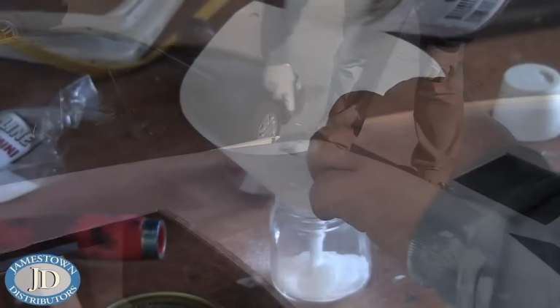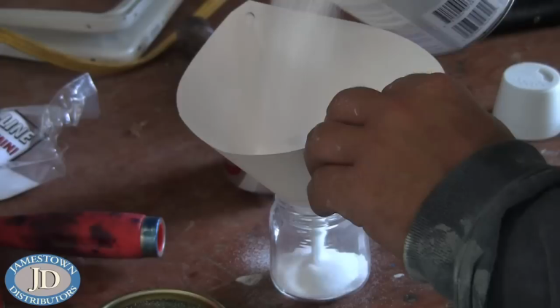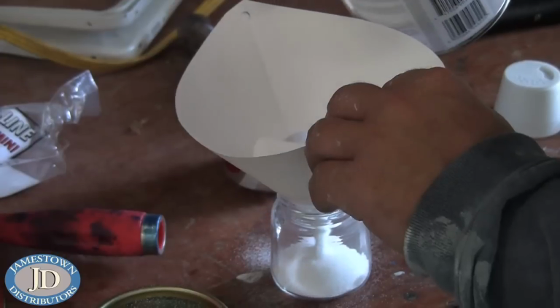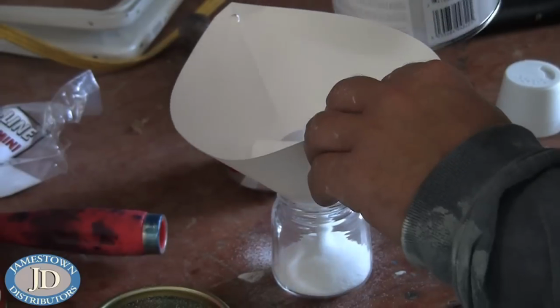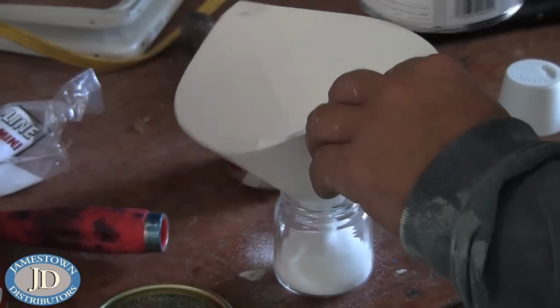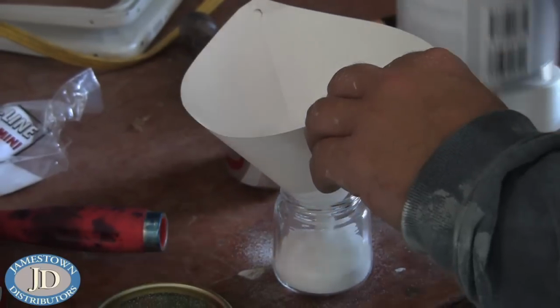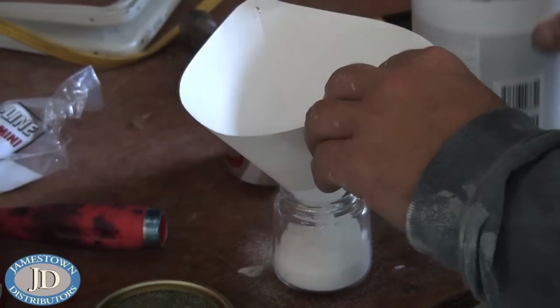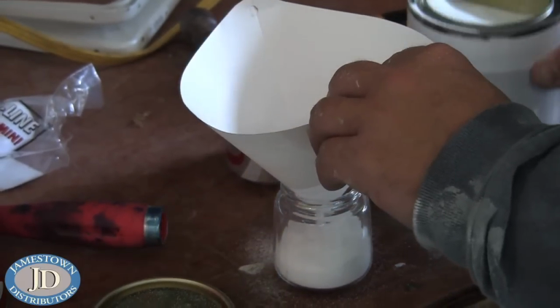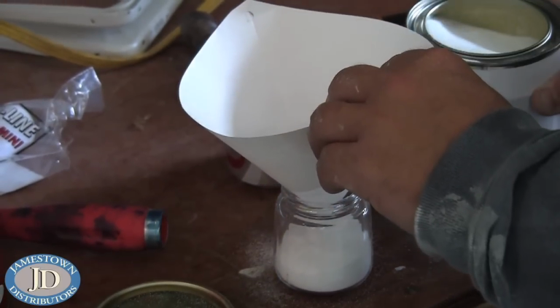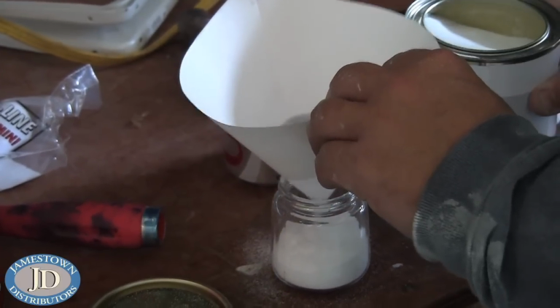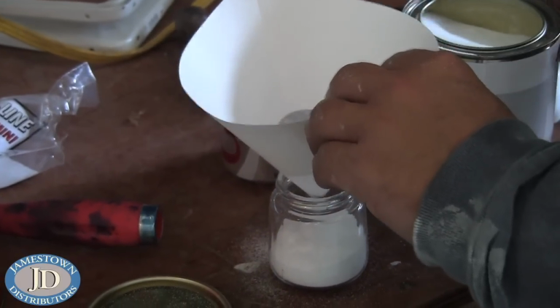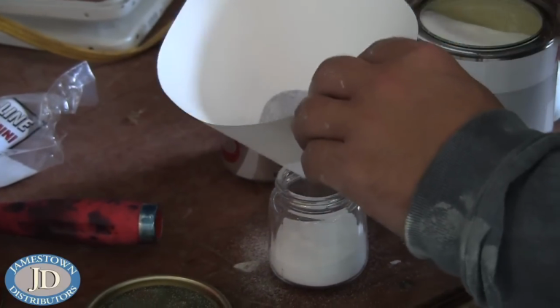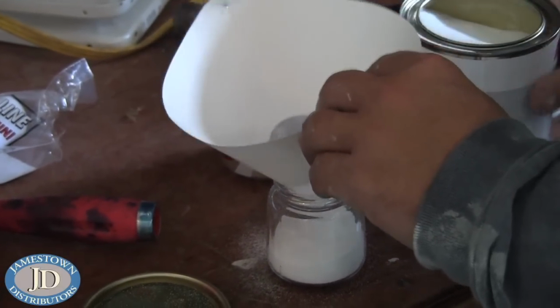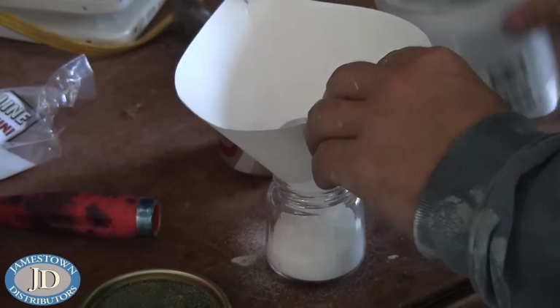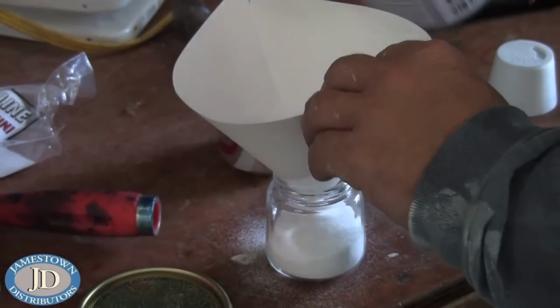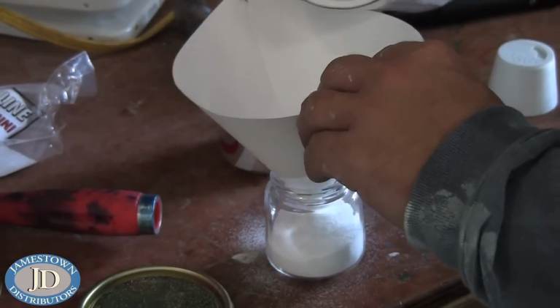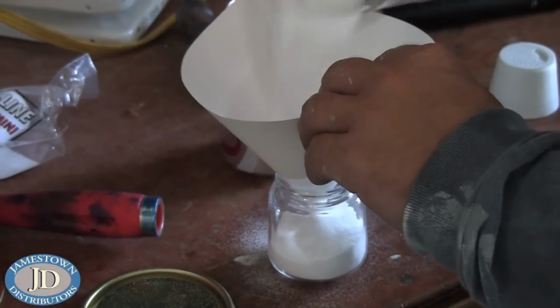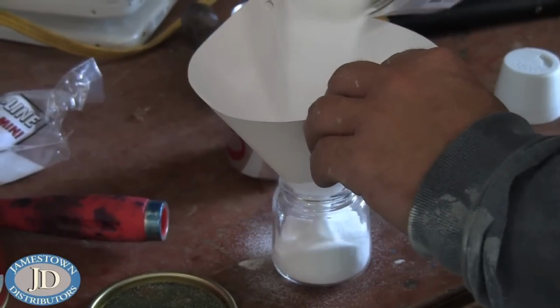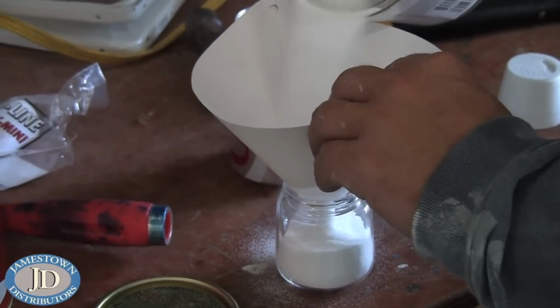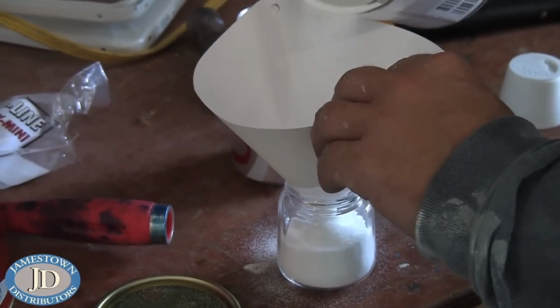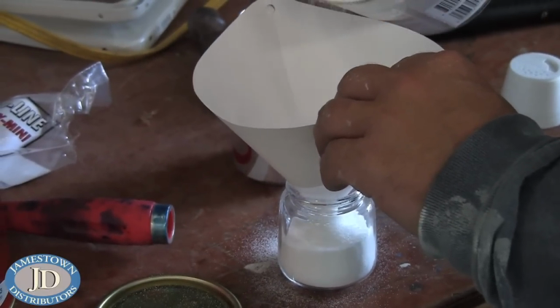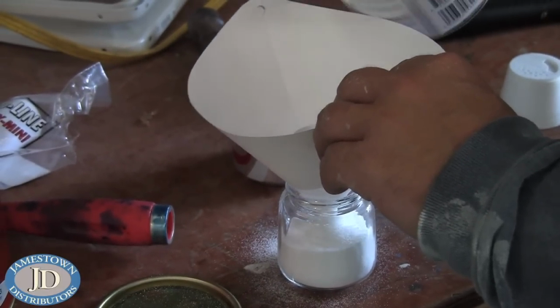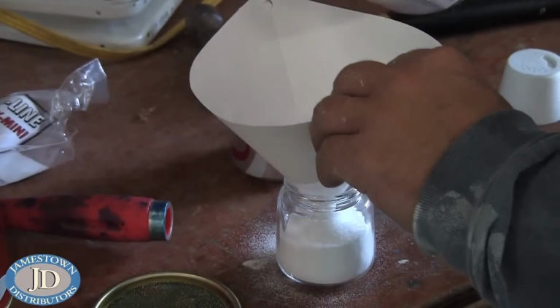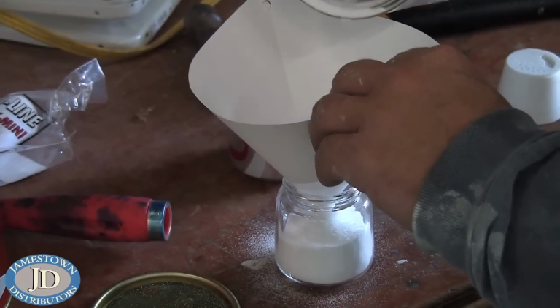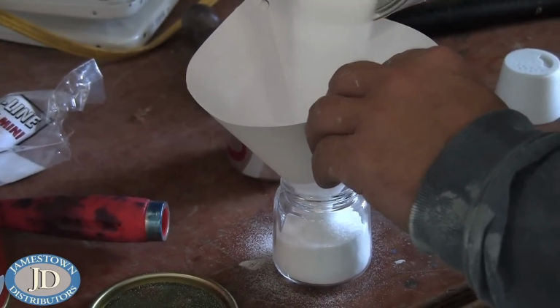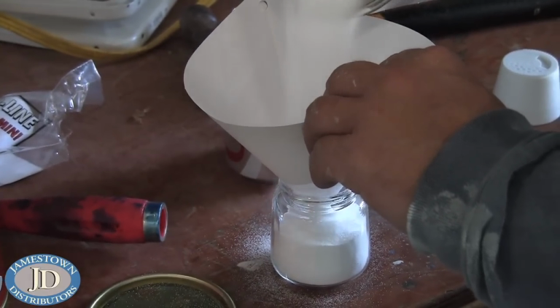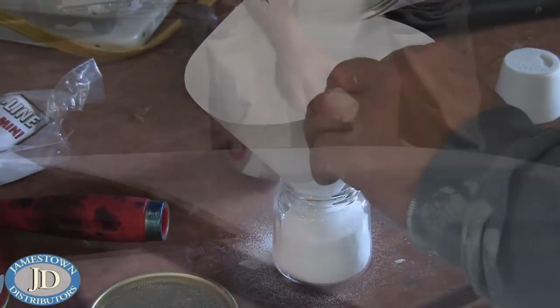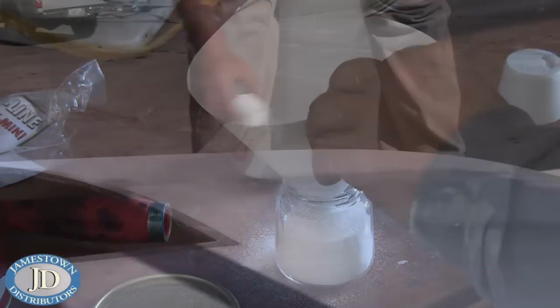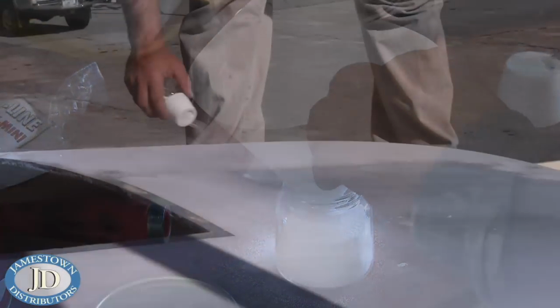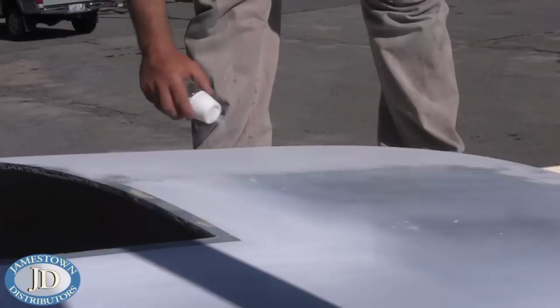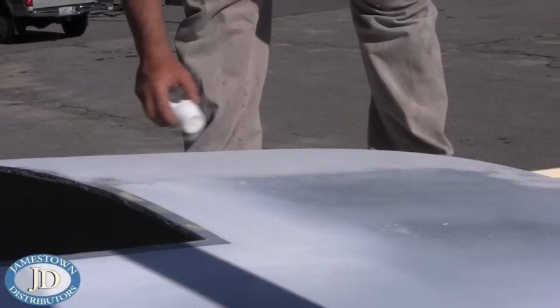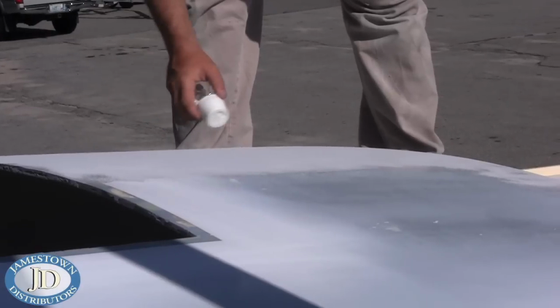To apply the Allgrip GripTex, use a funnel to pour it into a salt shaker and then heavily sprinkle it around the deck.